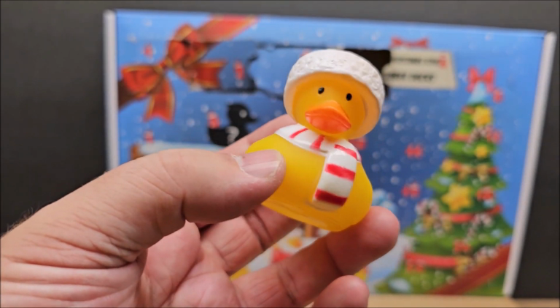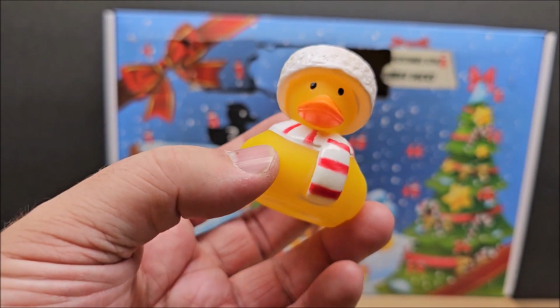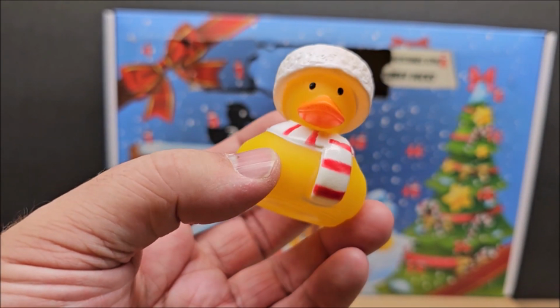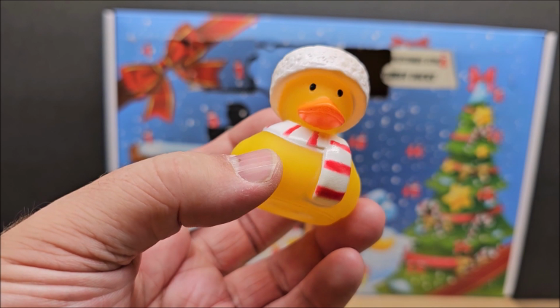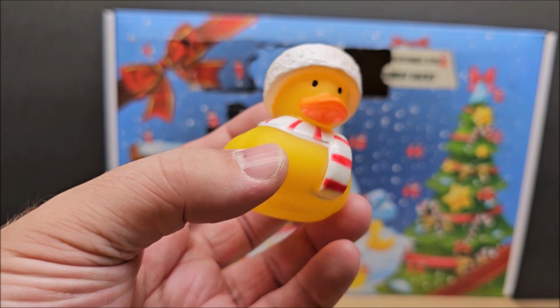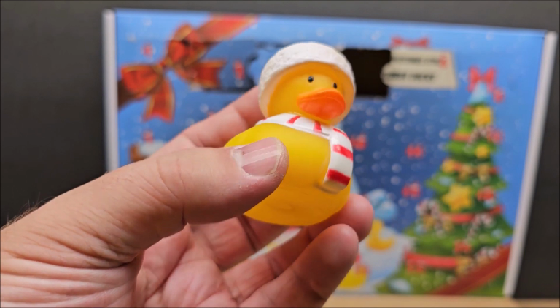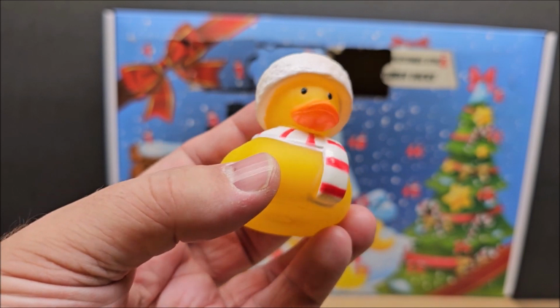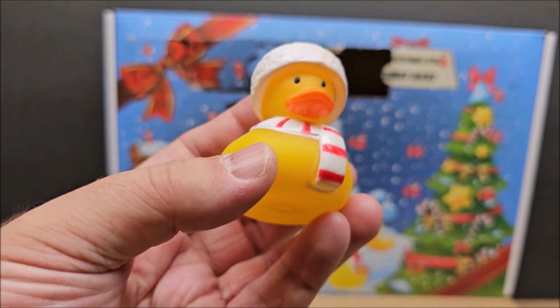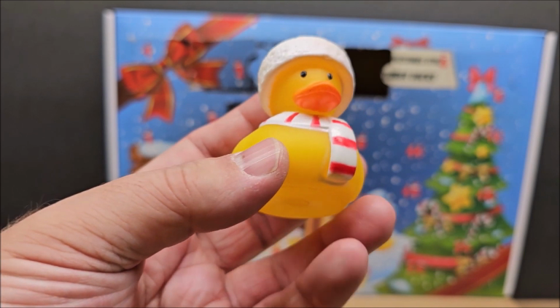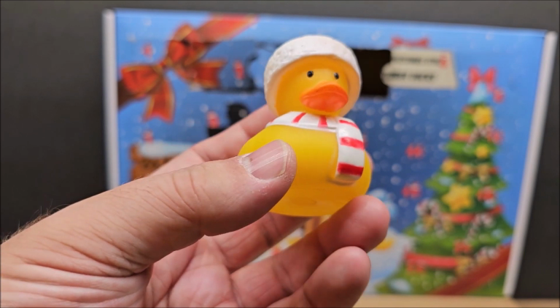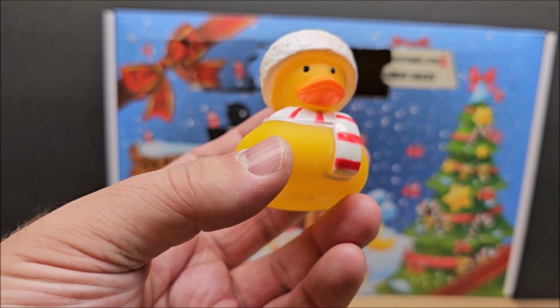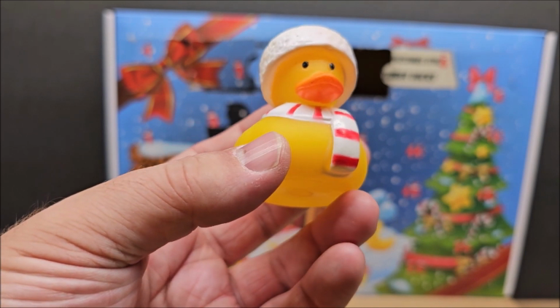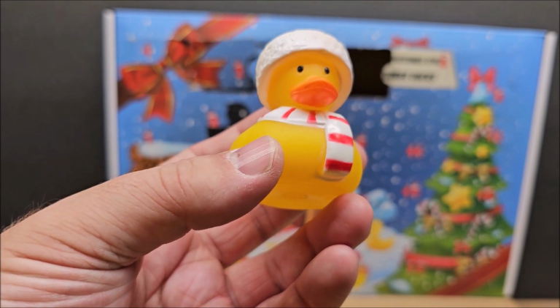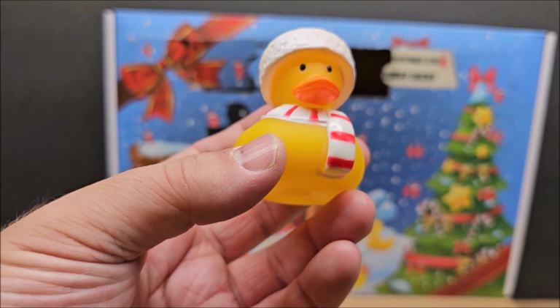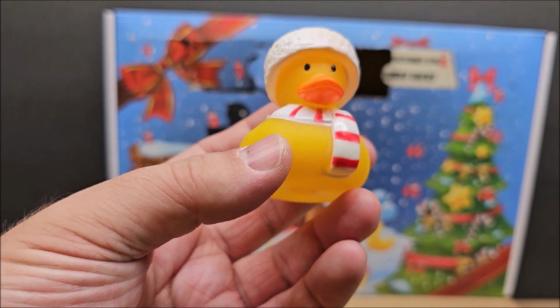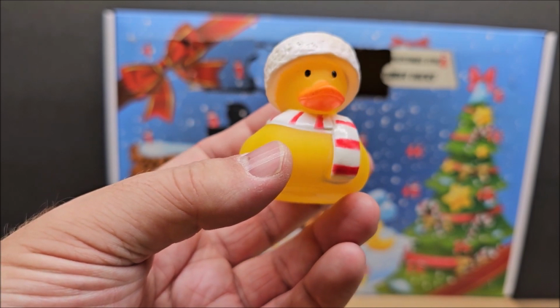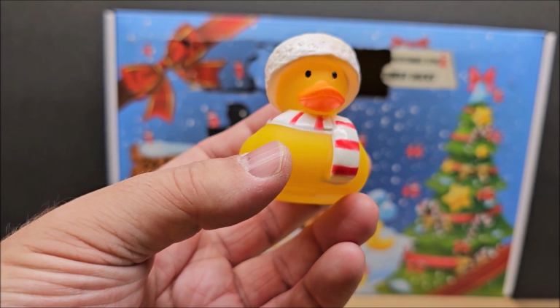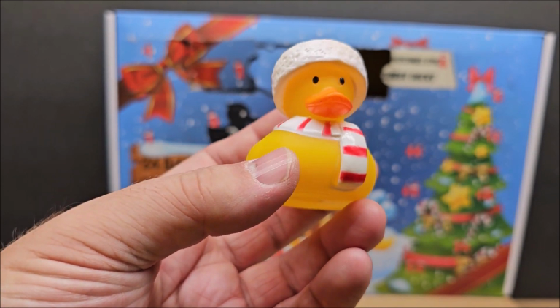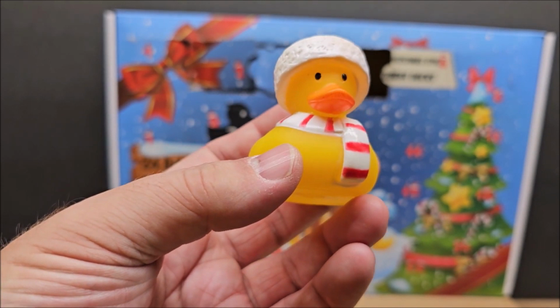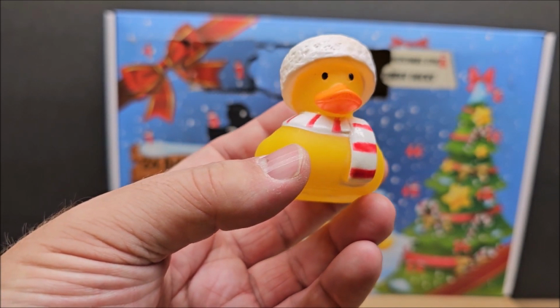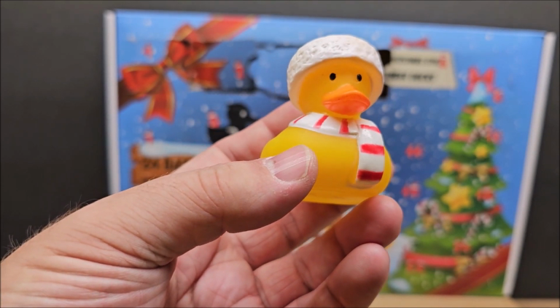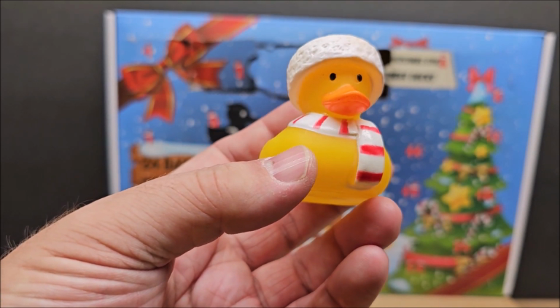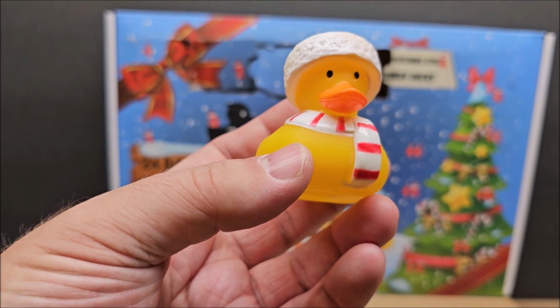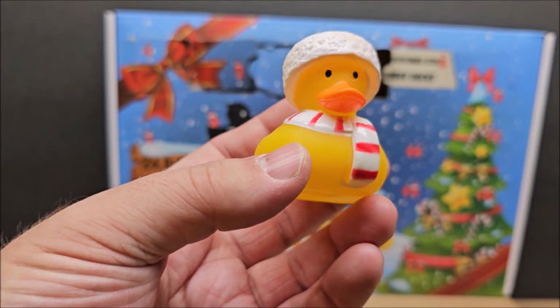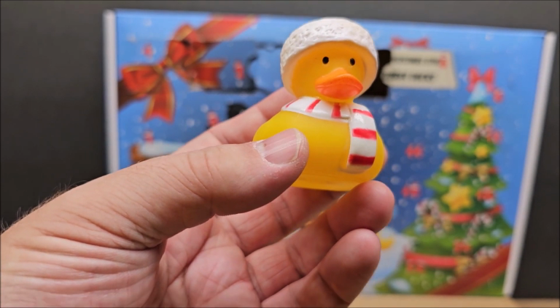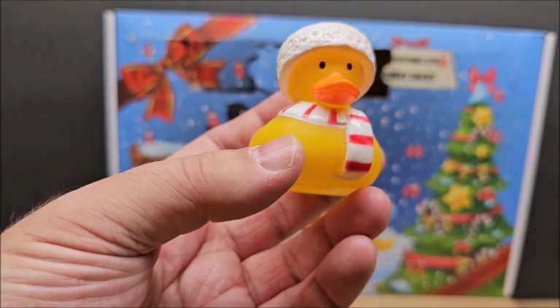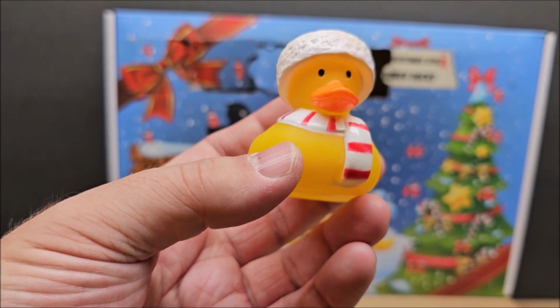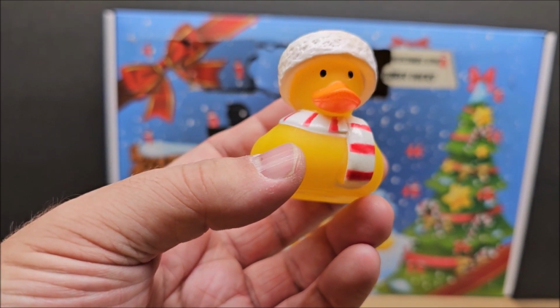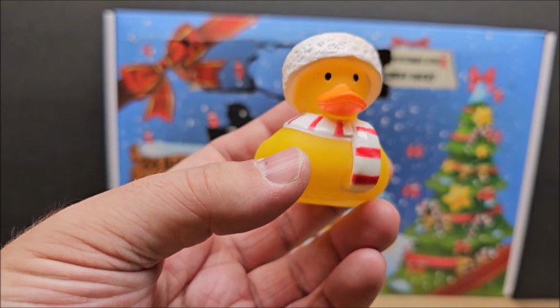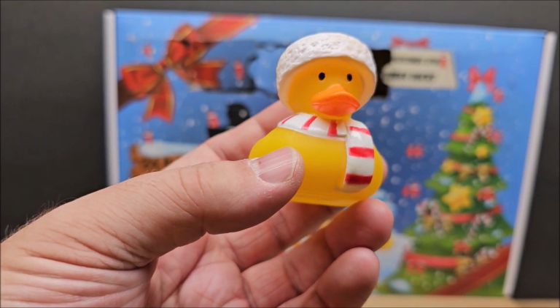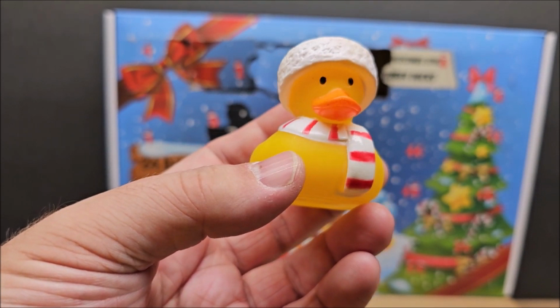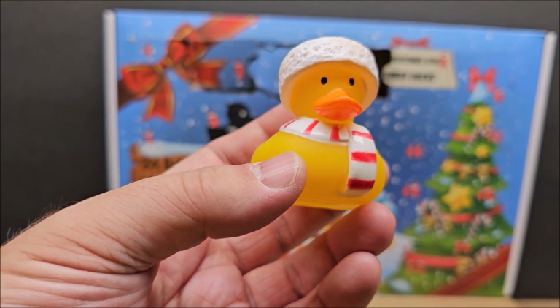The paint job isn't fantastic, but a child's not going to care — it just depends on if you do. Let me know in the comments below what your thoughts are. Thanks for watching, enjoy that stop motion!